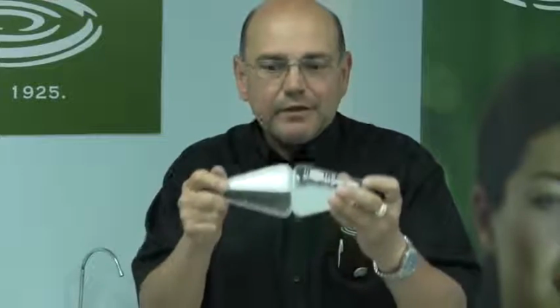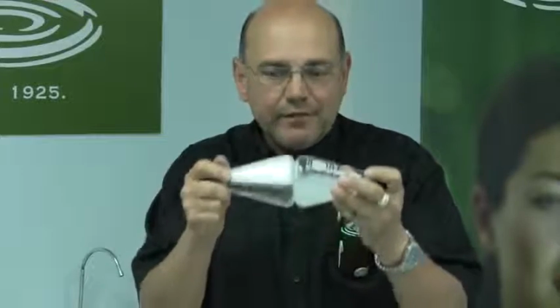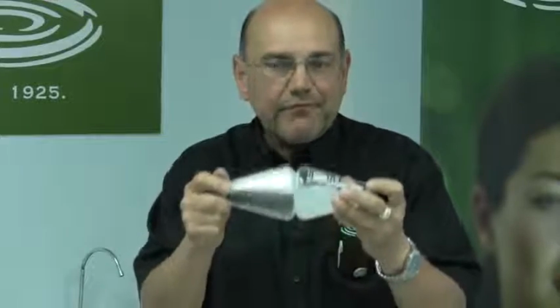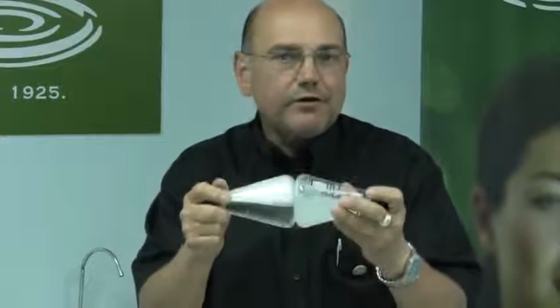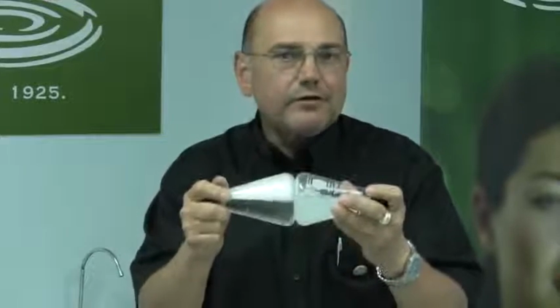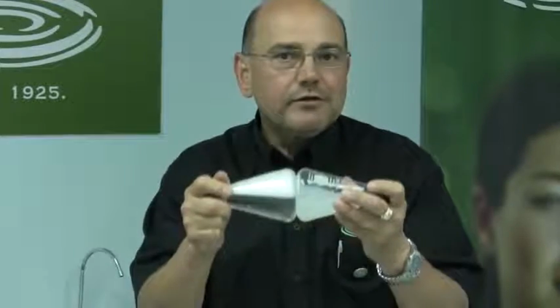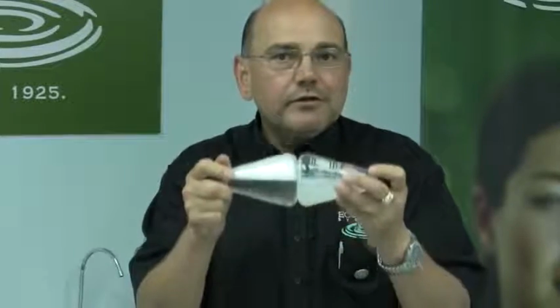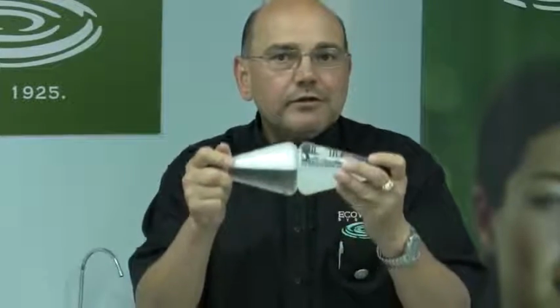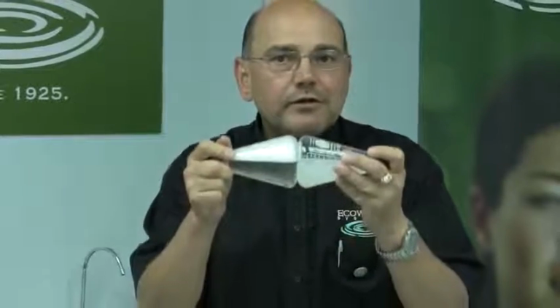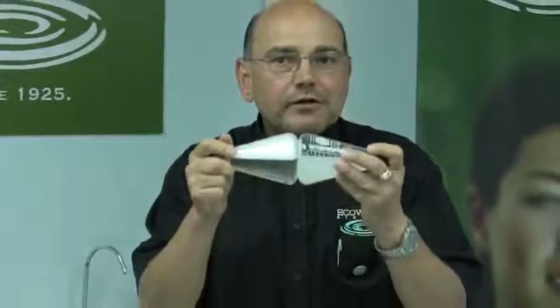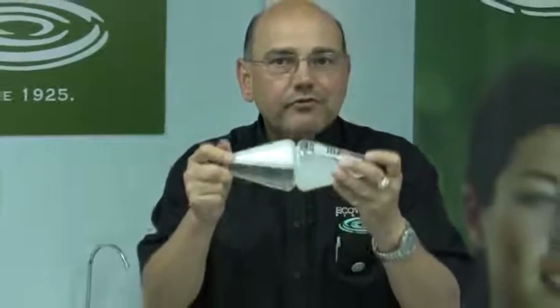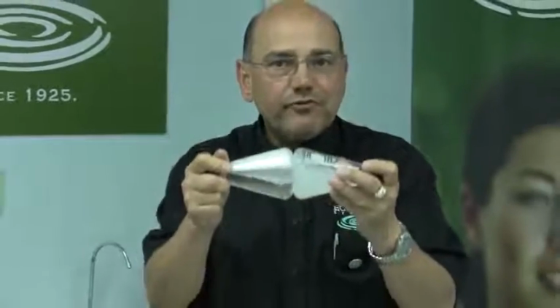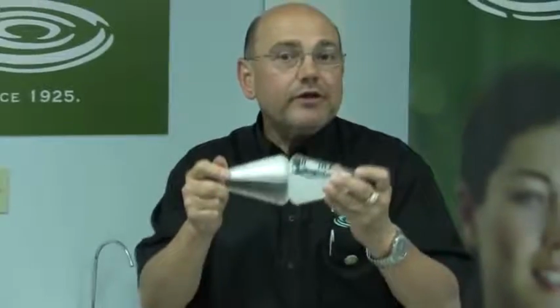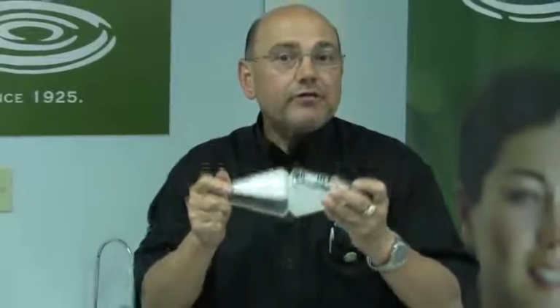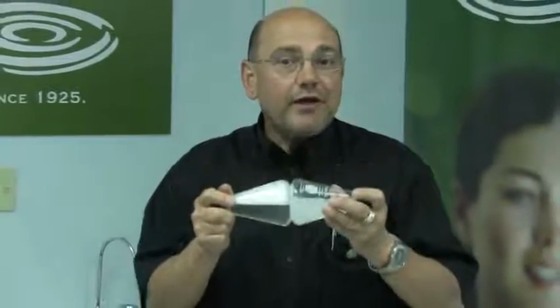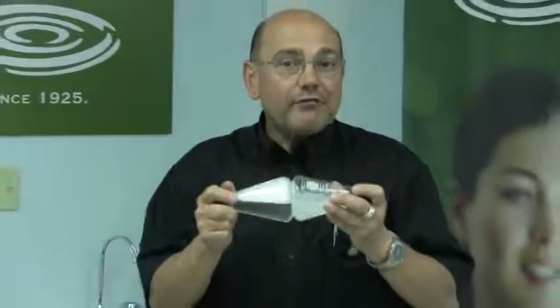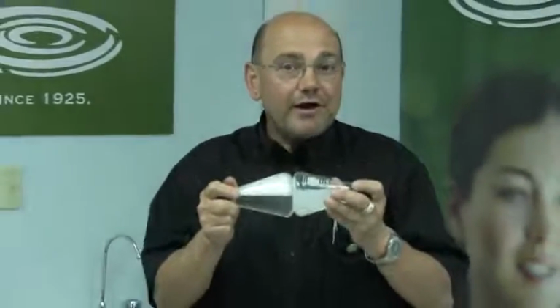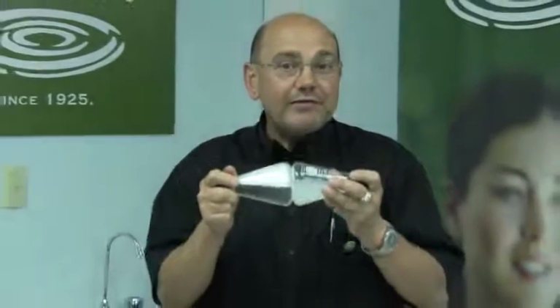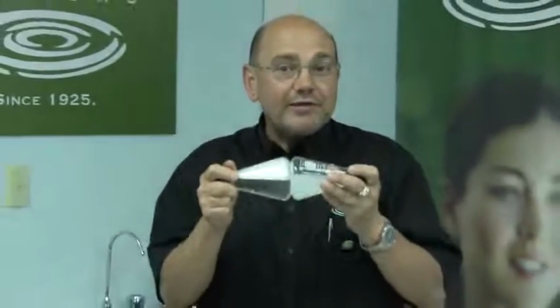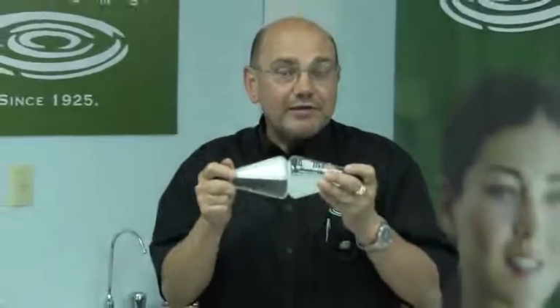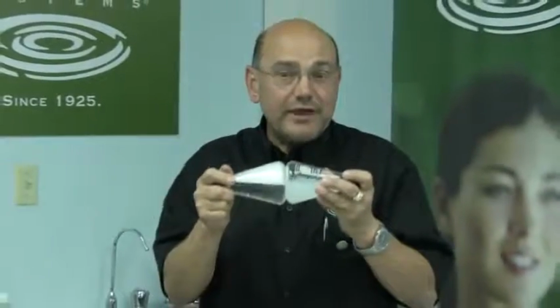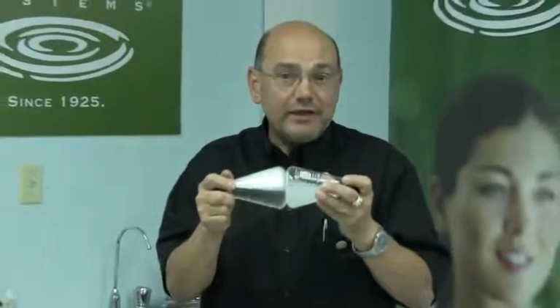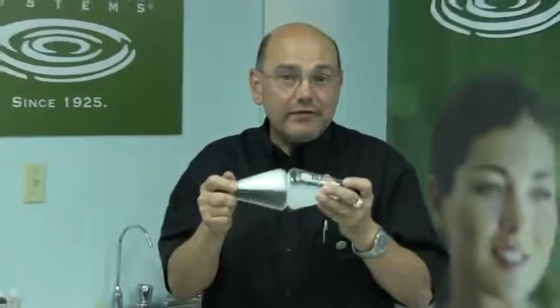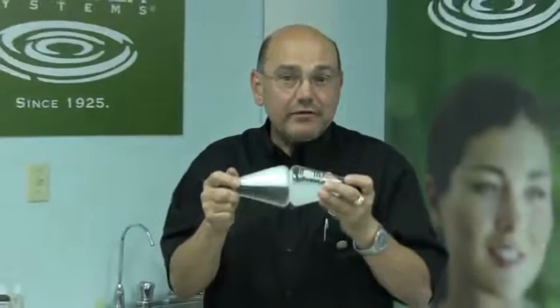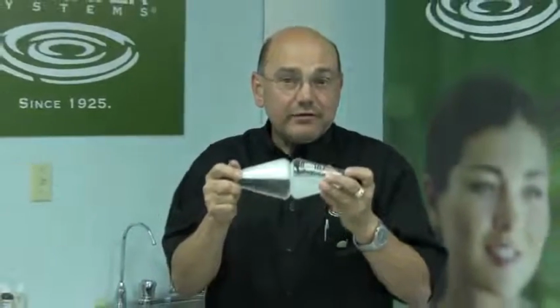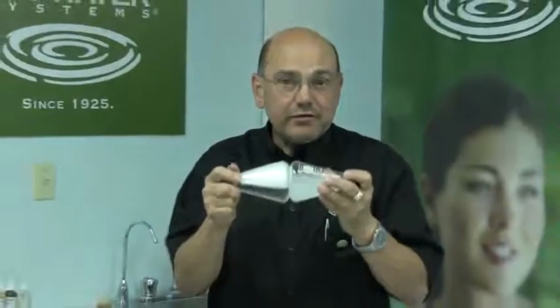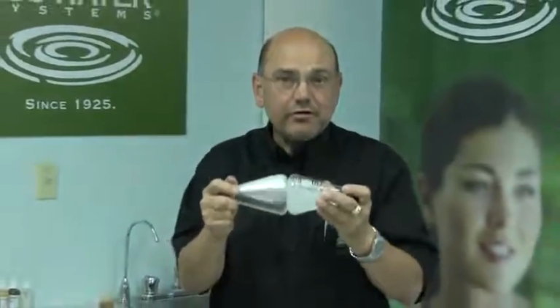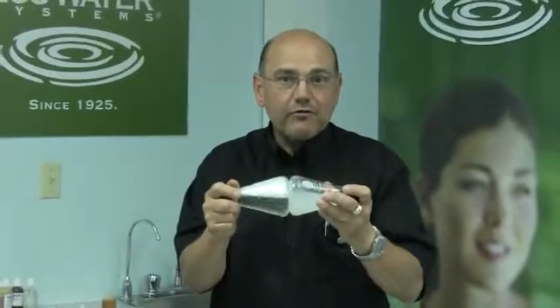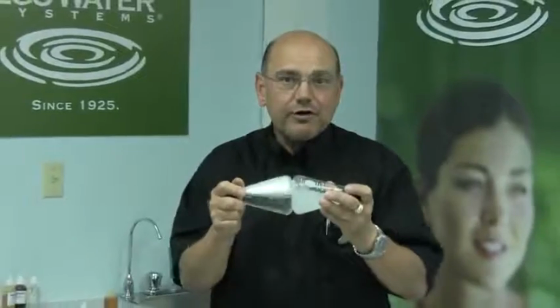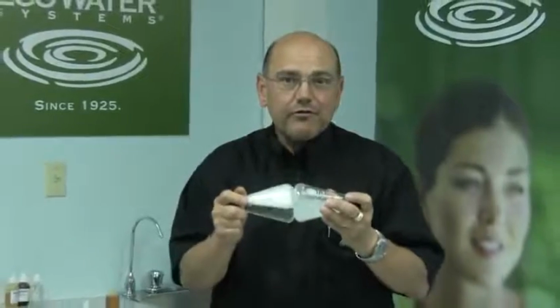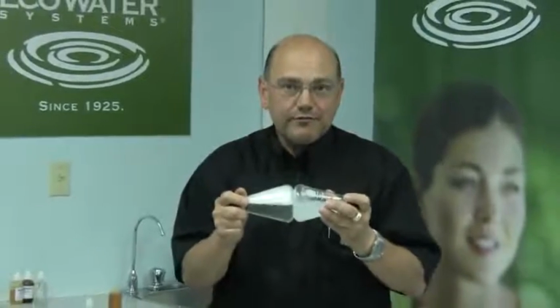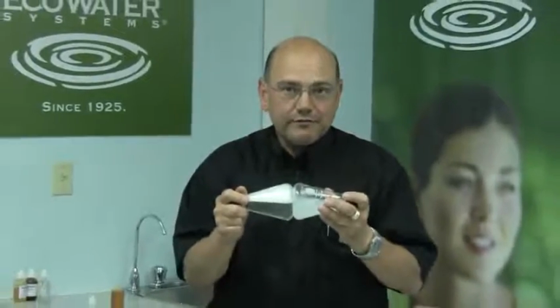Therefore, to enjoy soft water today, install a water softener.